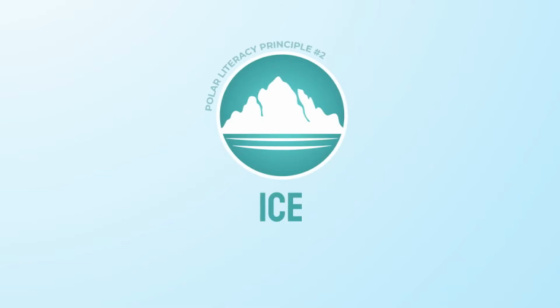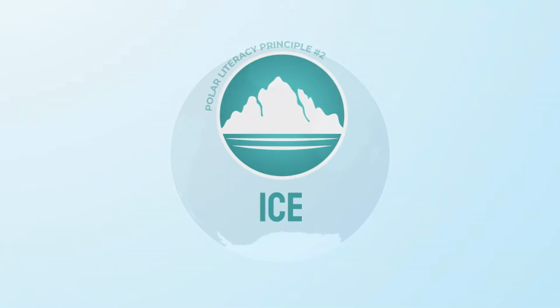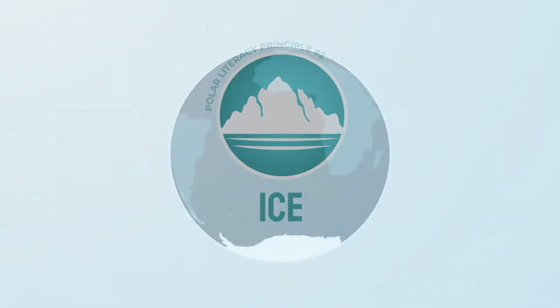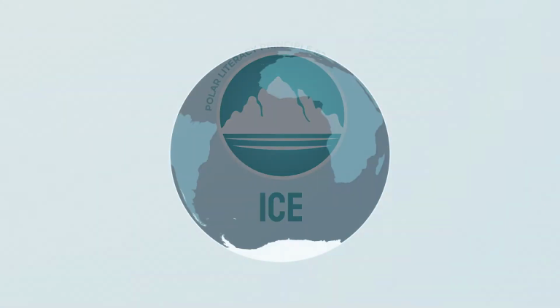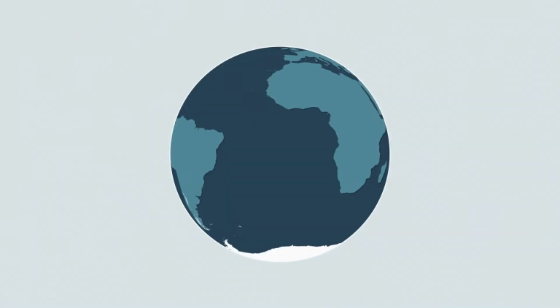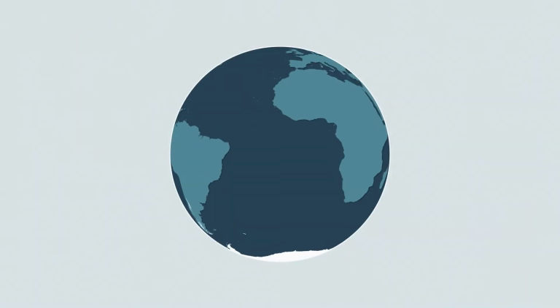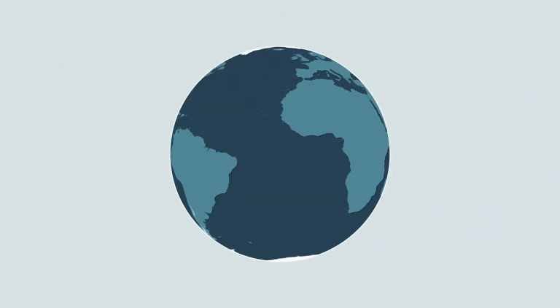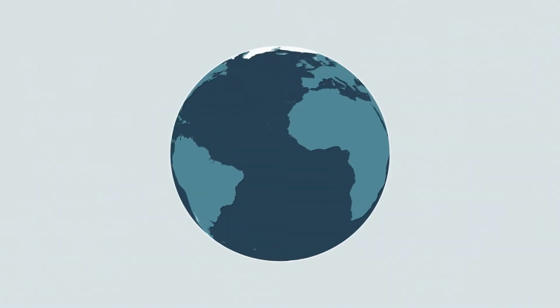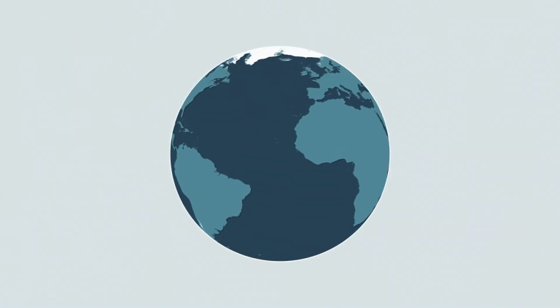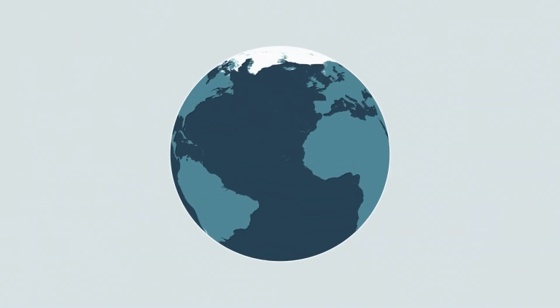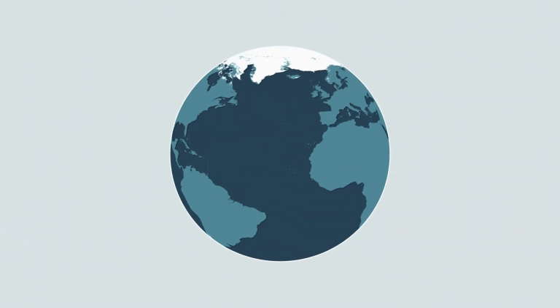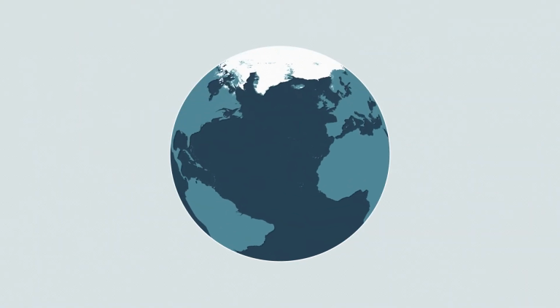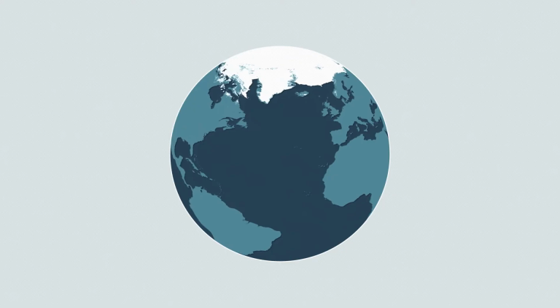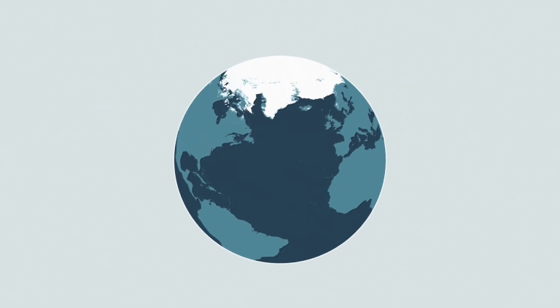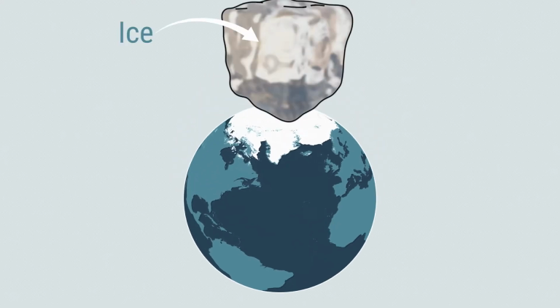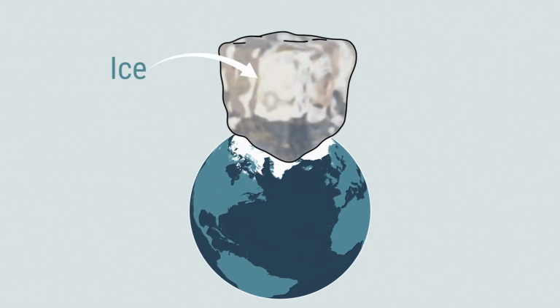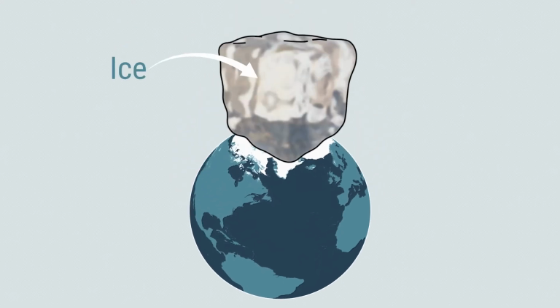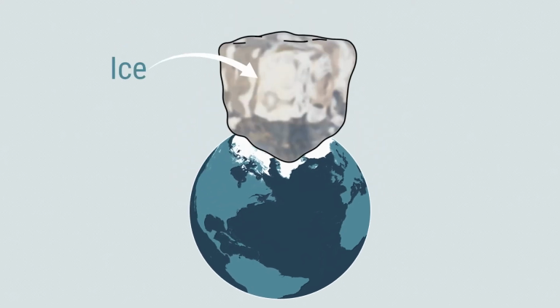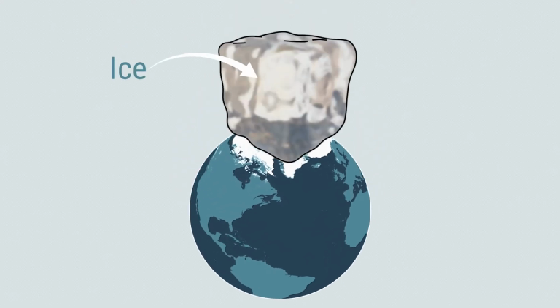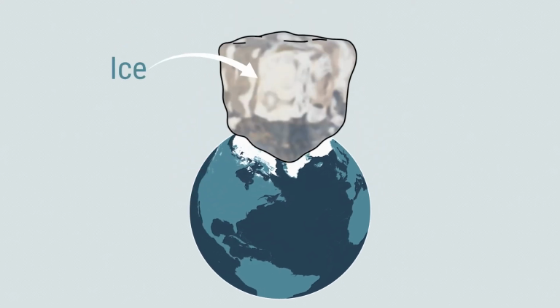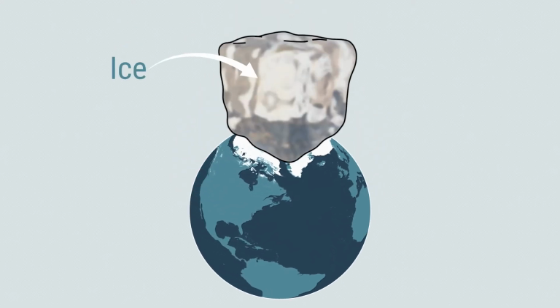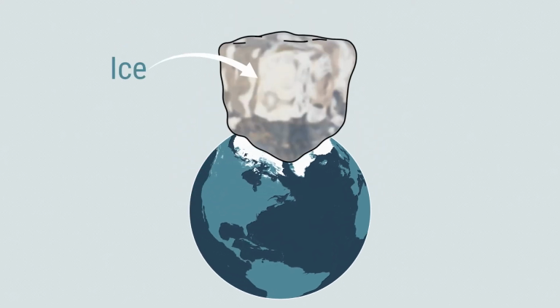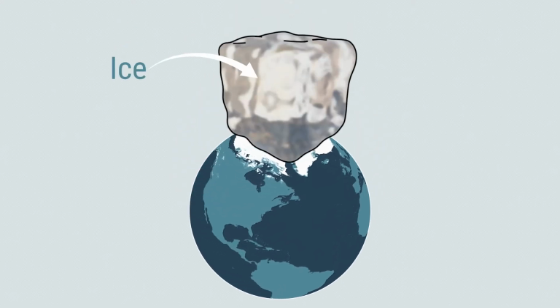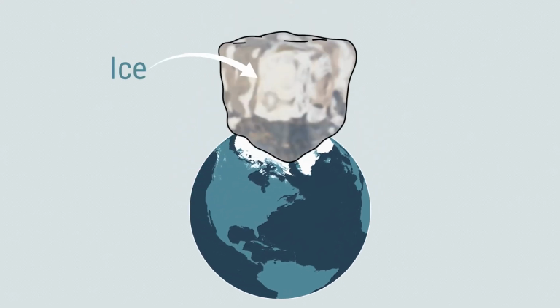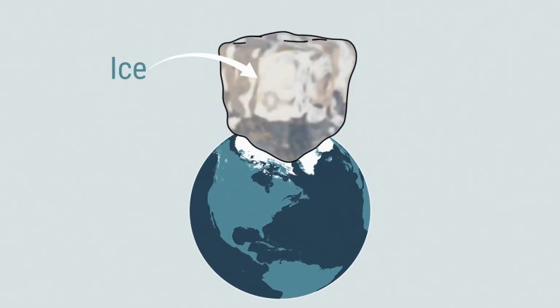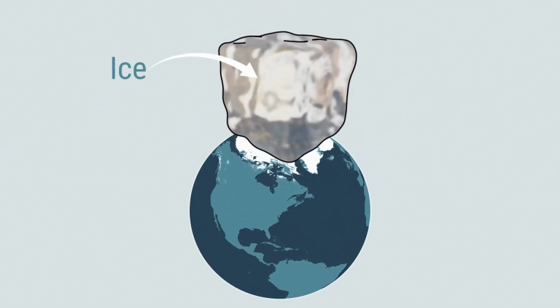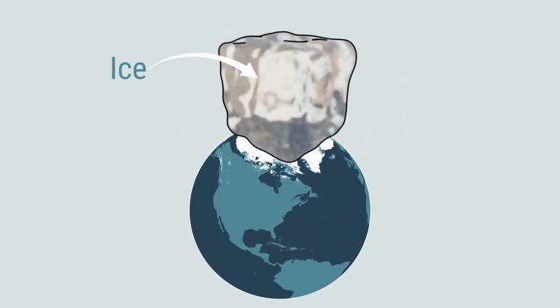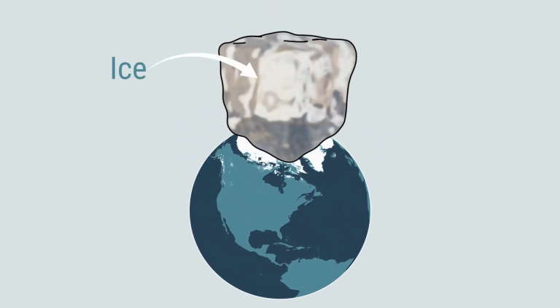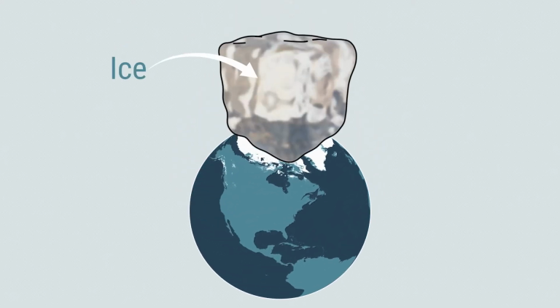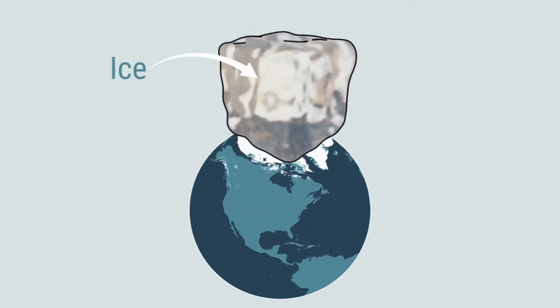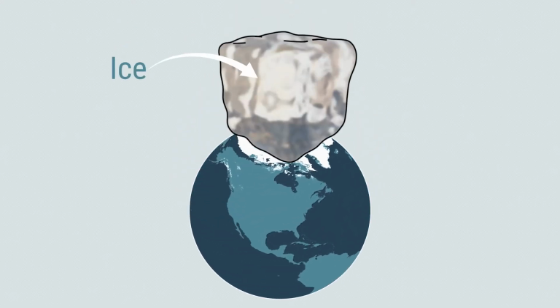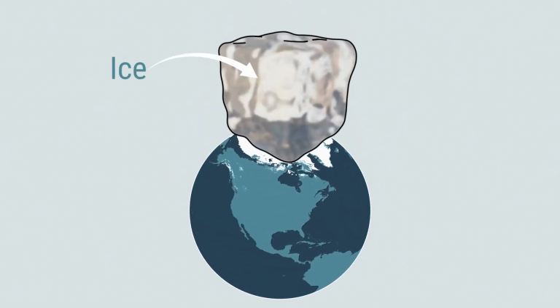The most dominant feature of the polar regions is ice. If you're going to work at the poles, you need to get familiar with some of the basics.